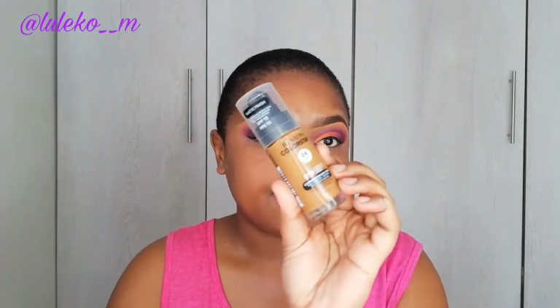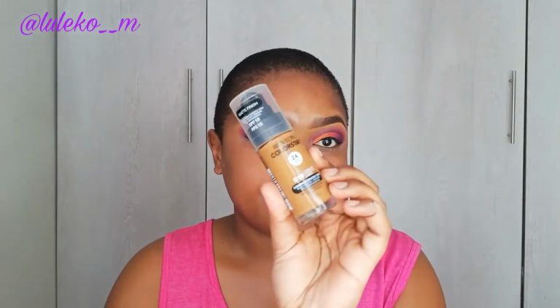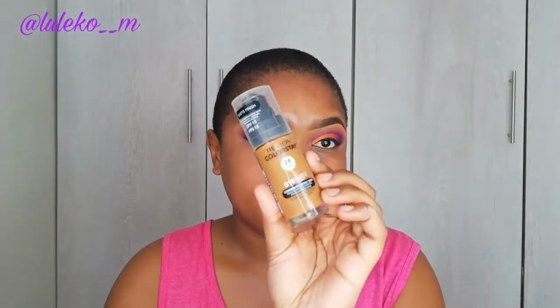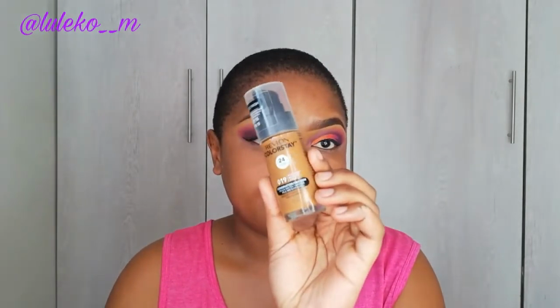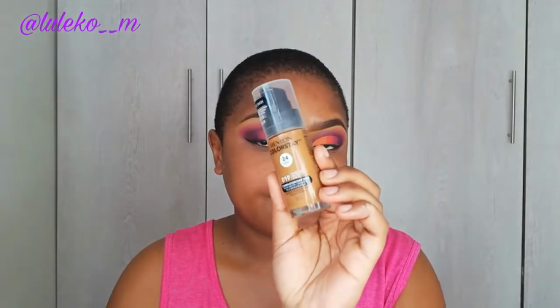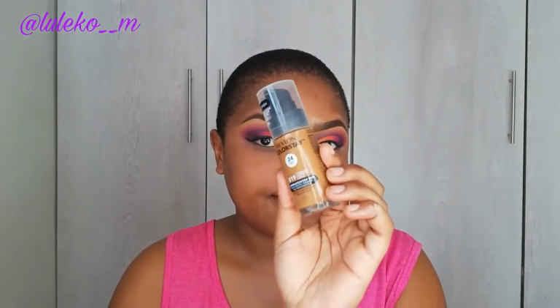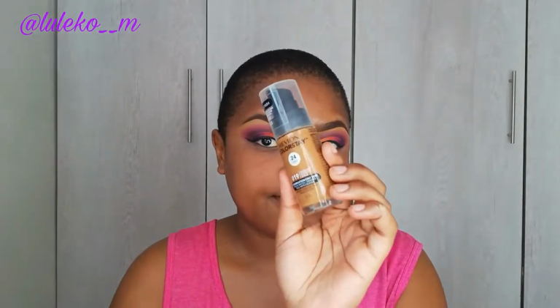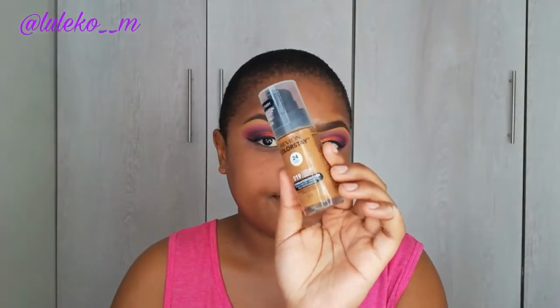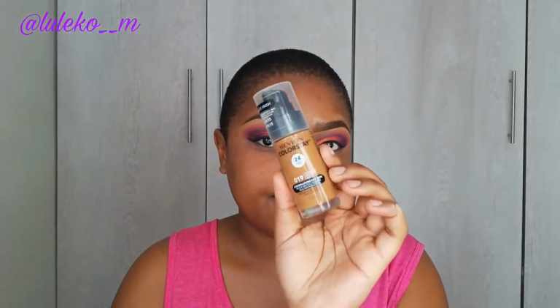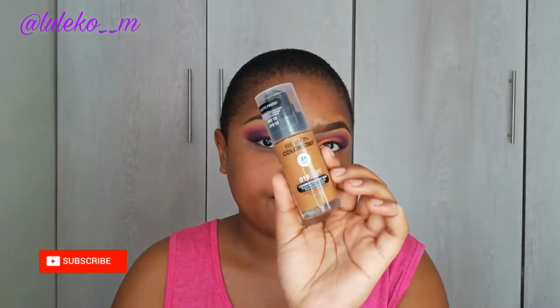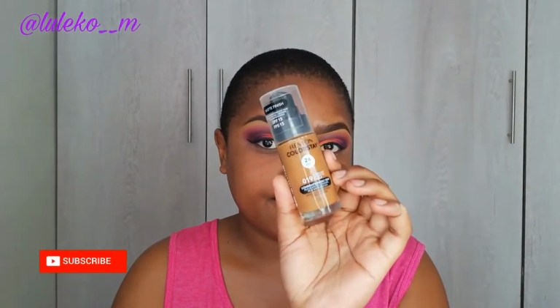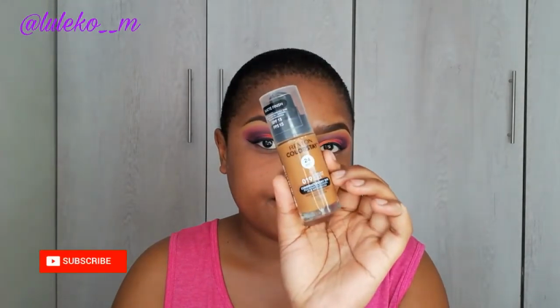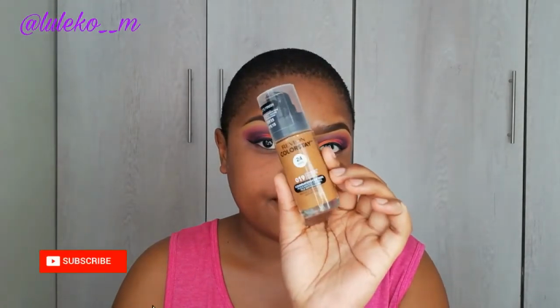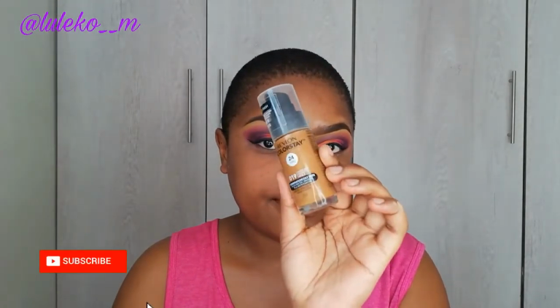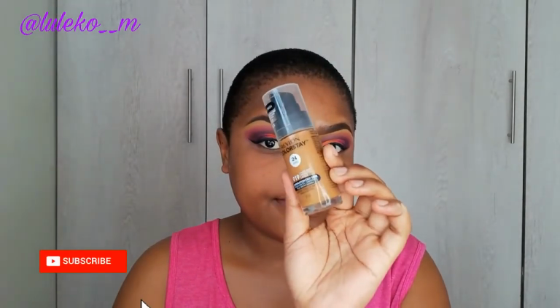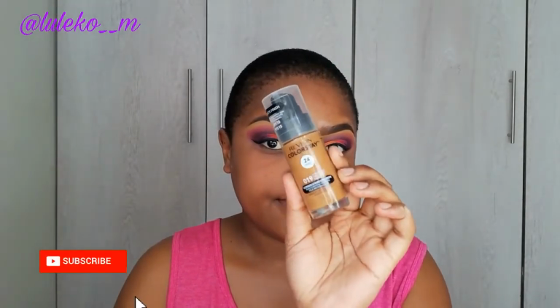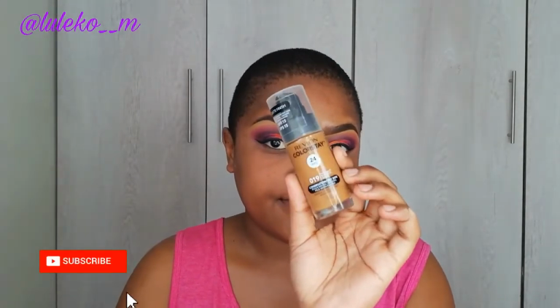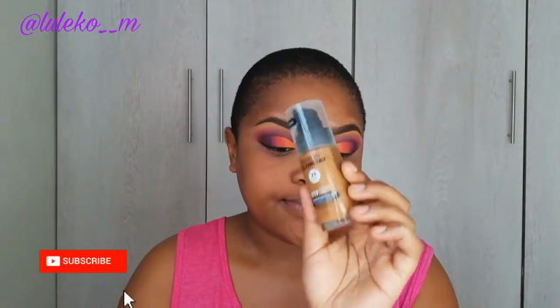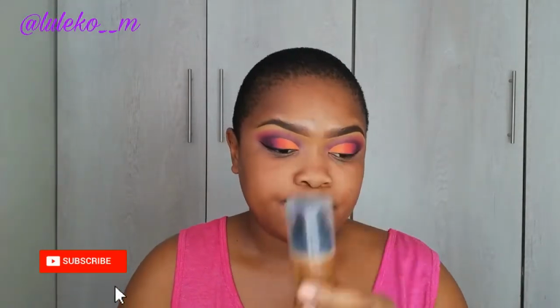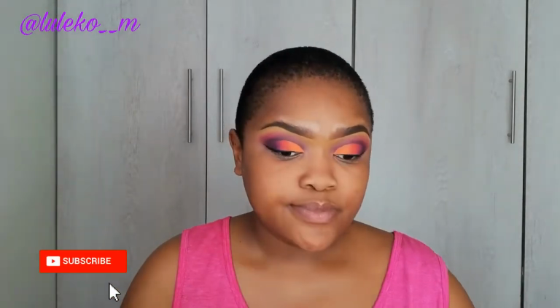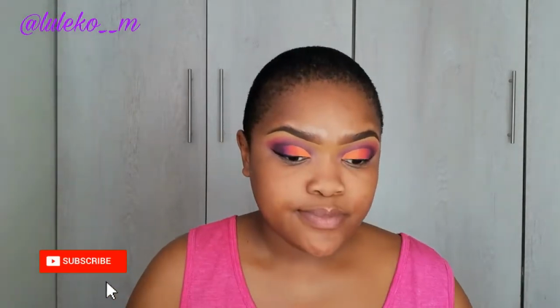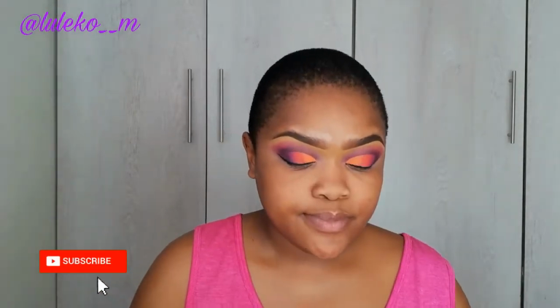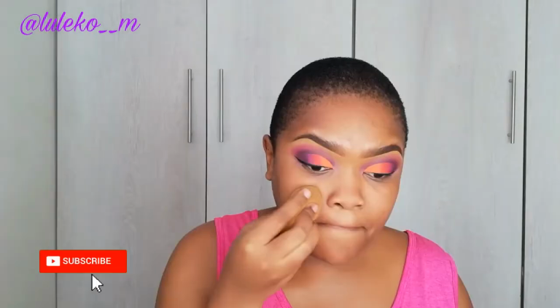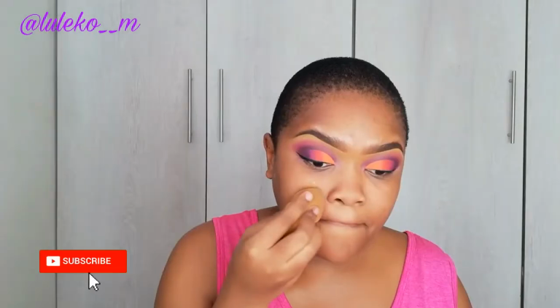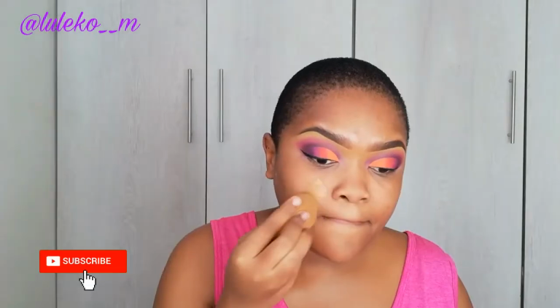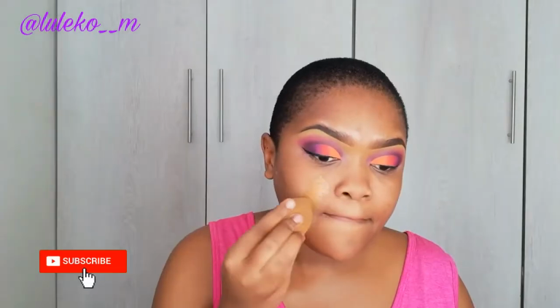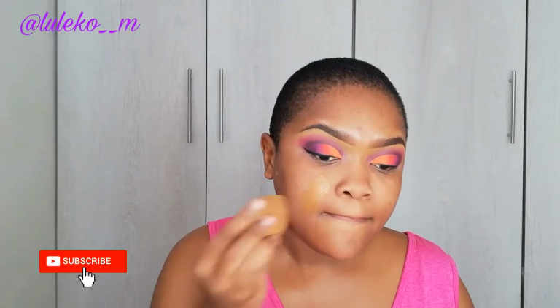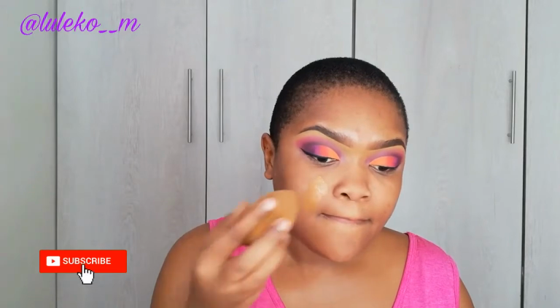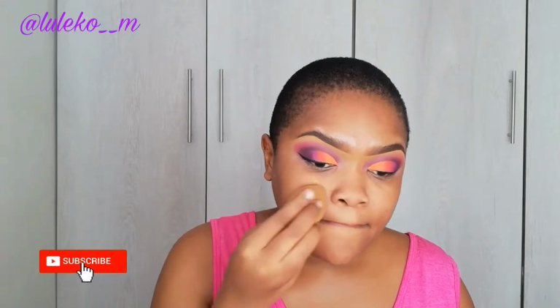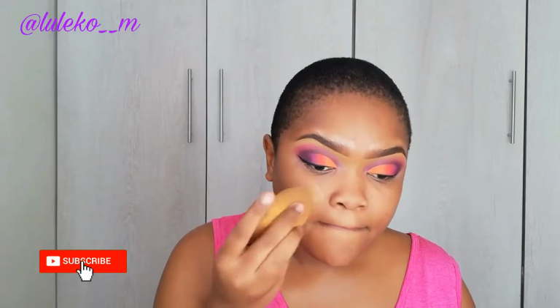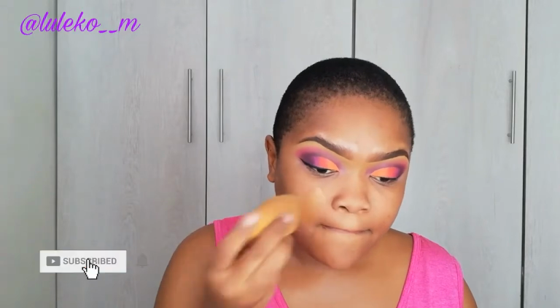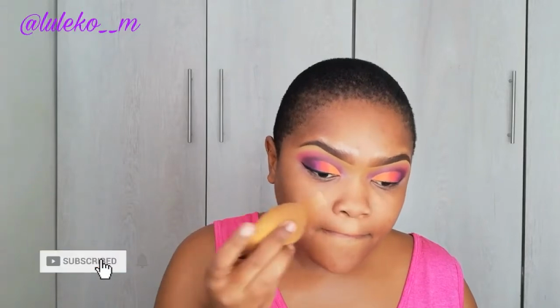For foundation I'm going to go in with my Revlon ColorStay Foundation in the shade Hazelnut.